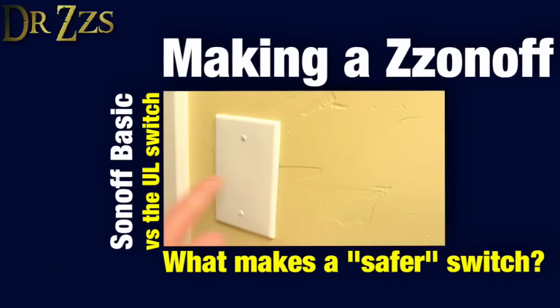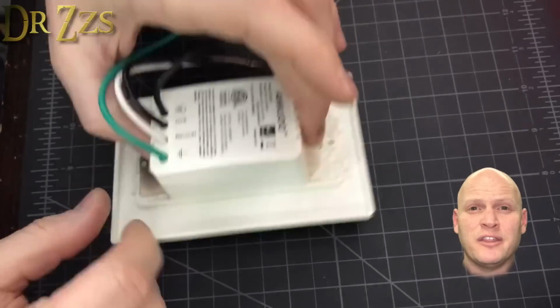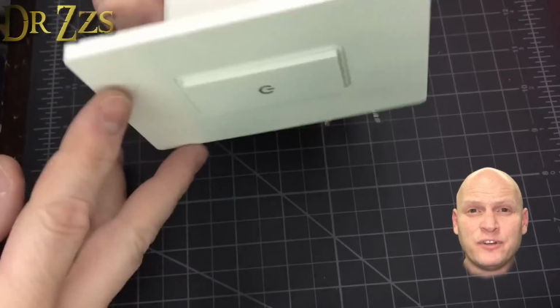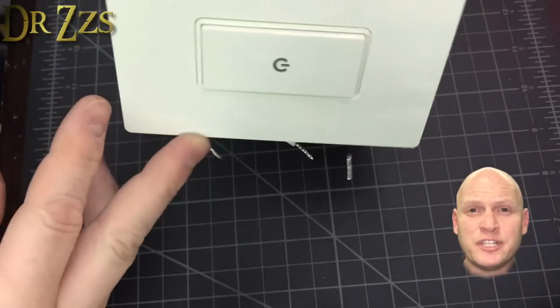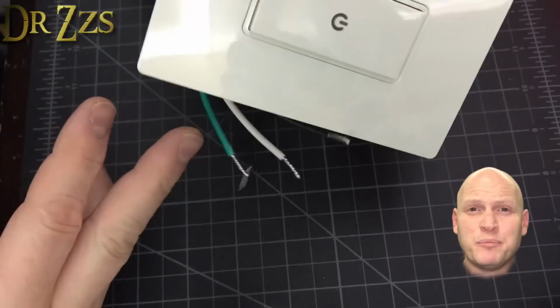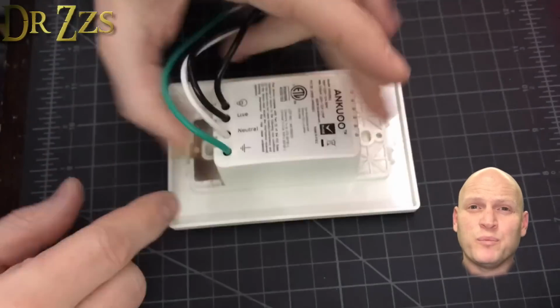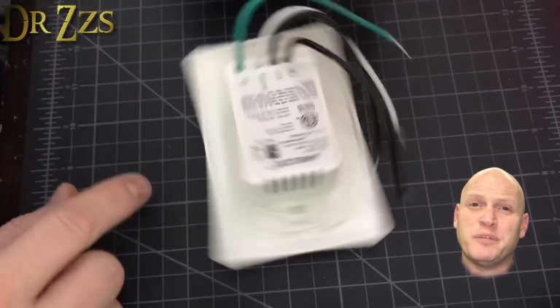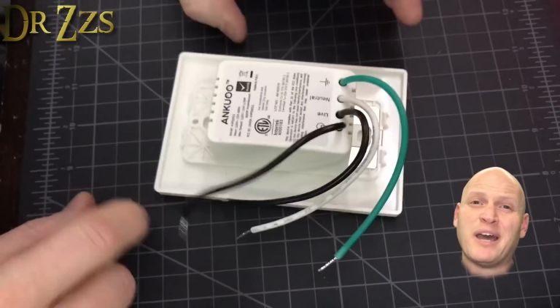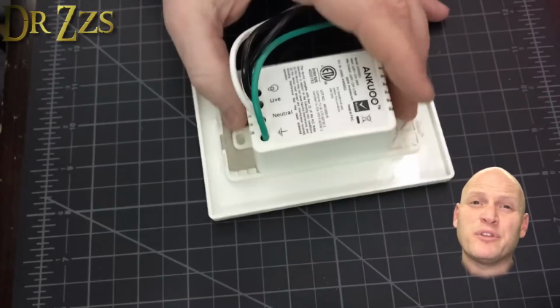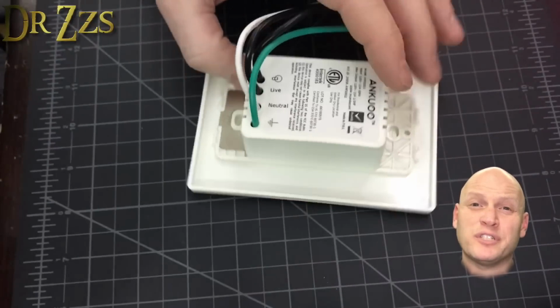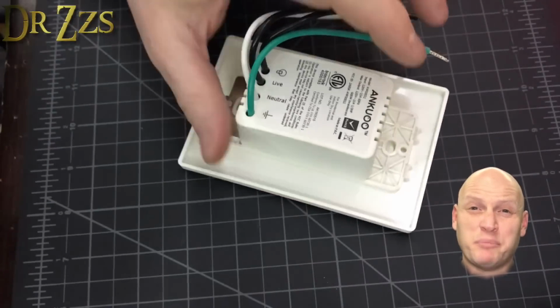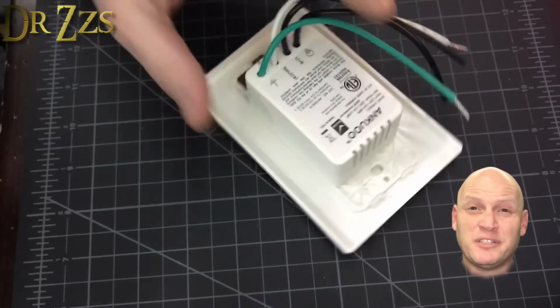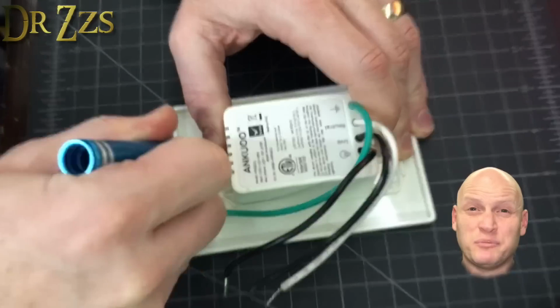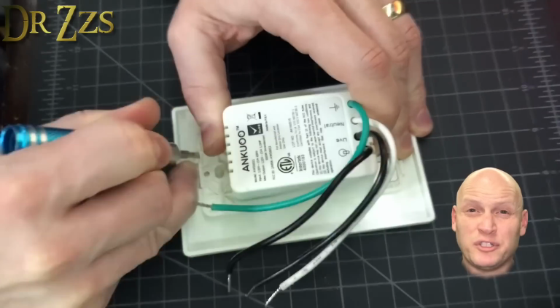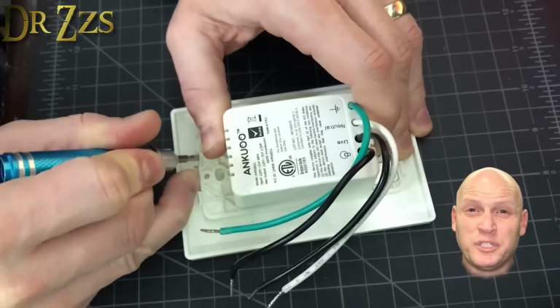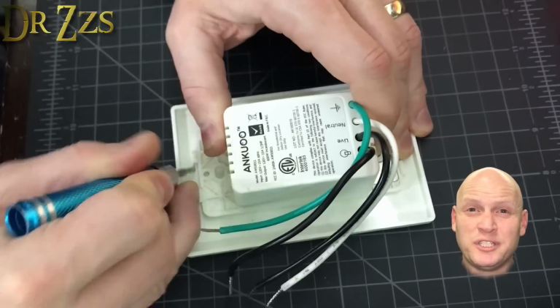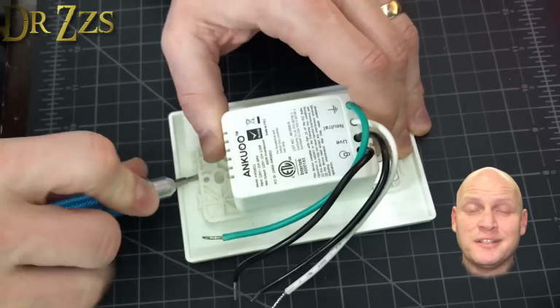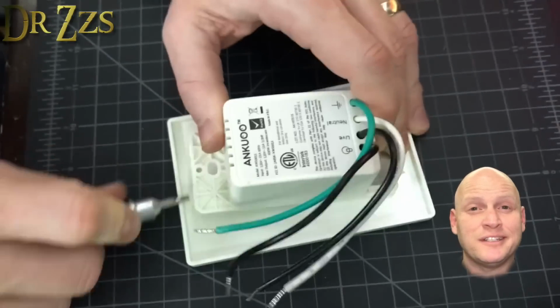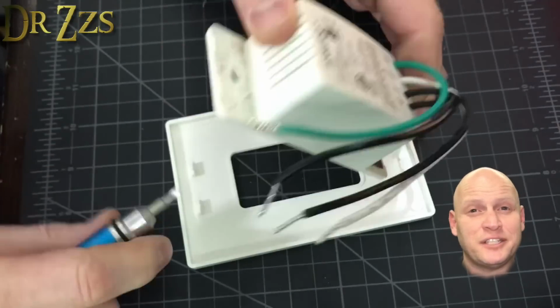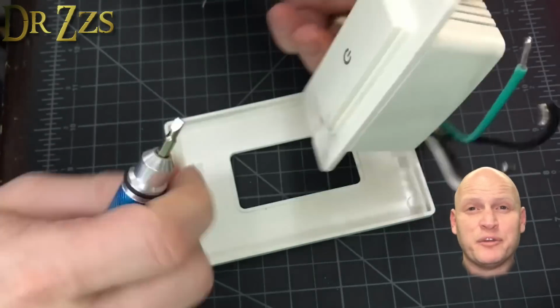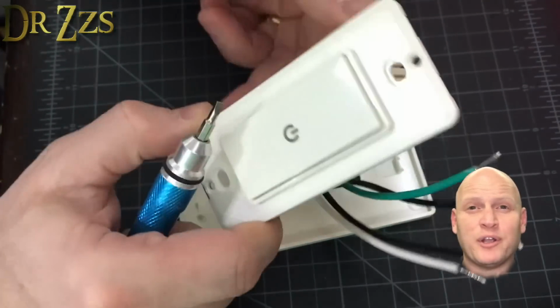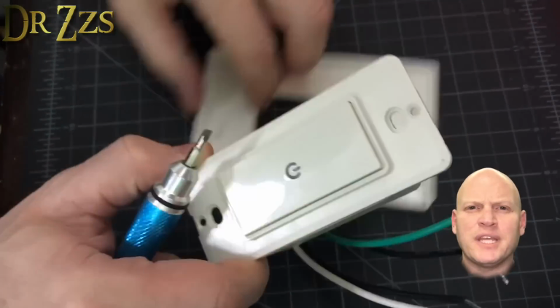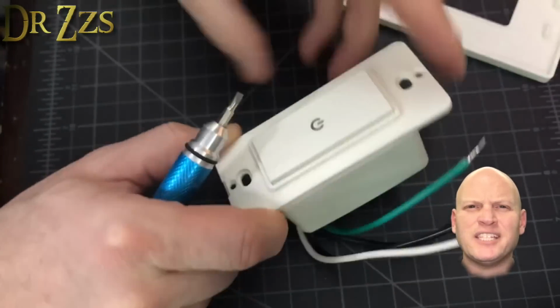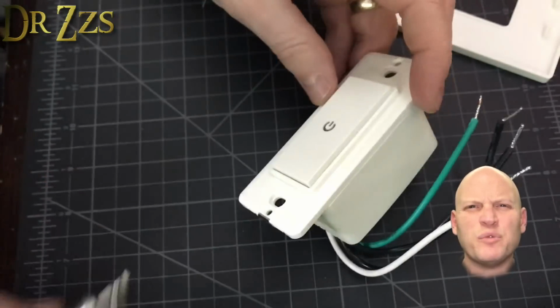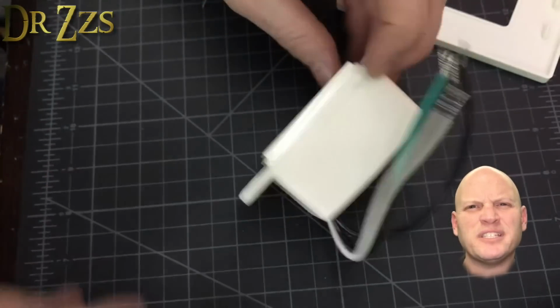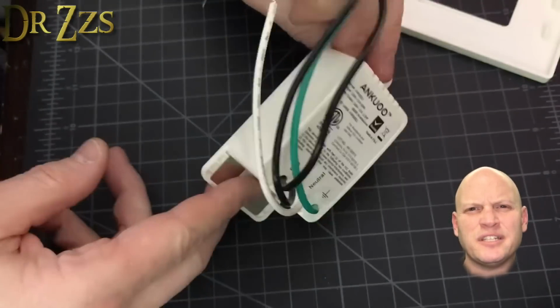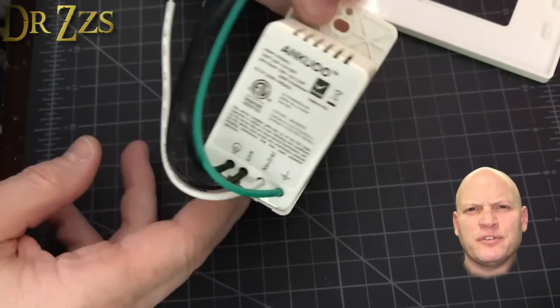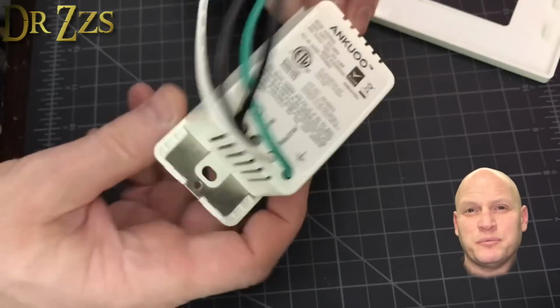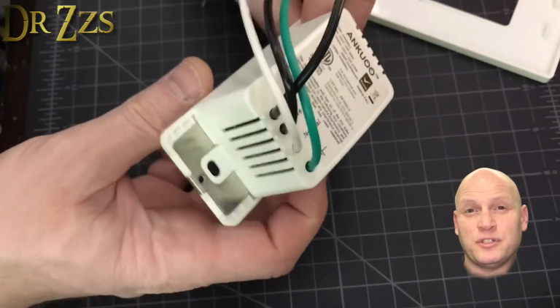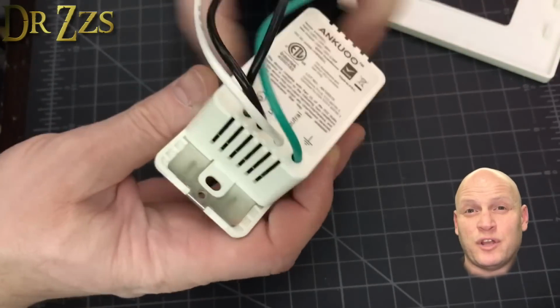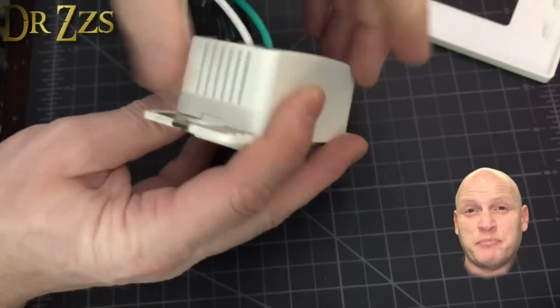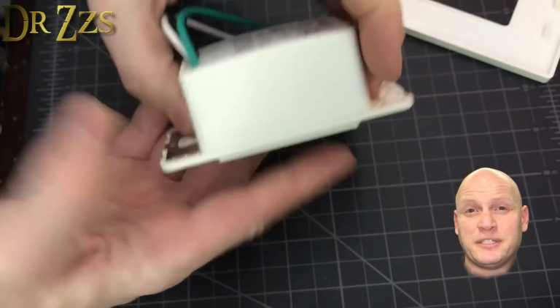The first step was to buy one of those expensive smart switches, tear it apart, and see what makes it different from the Sonoff Basic.